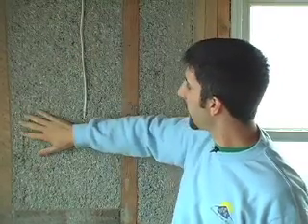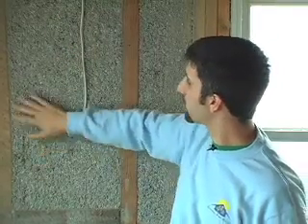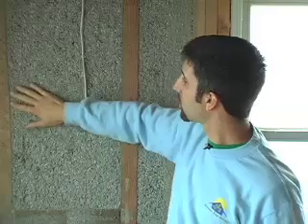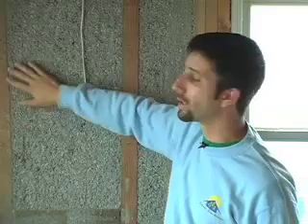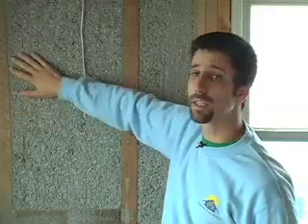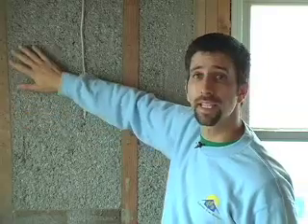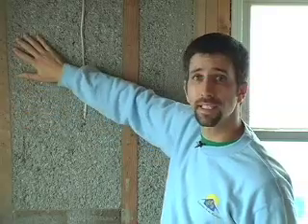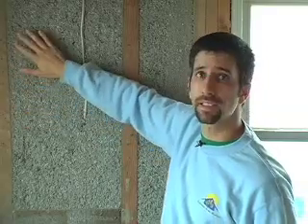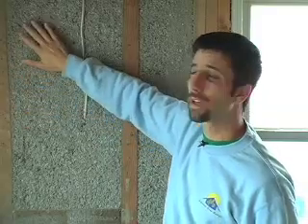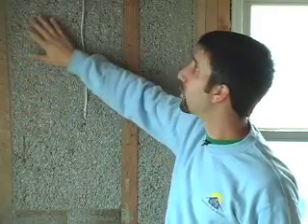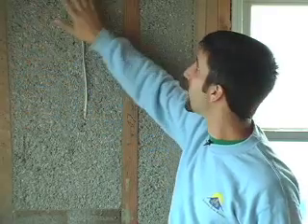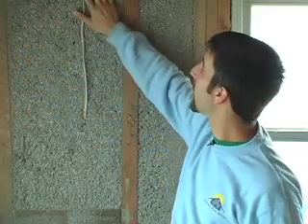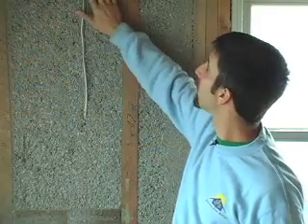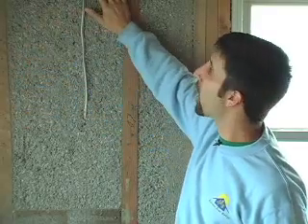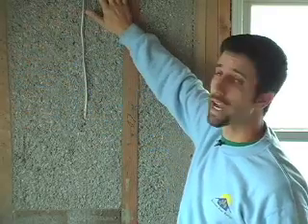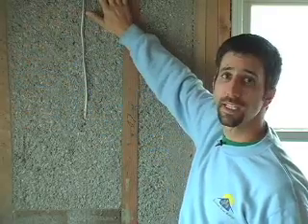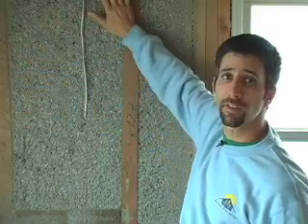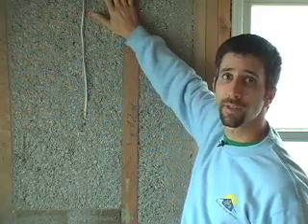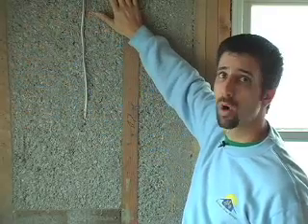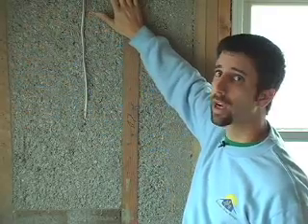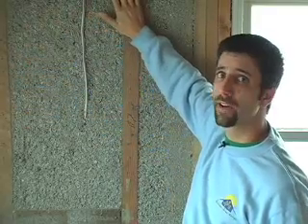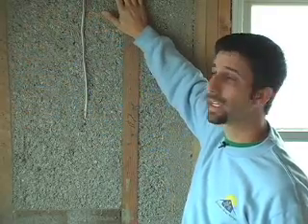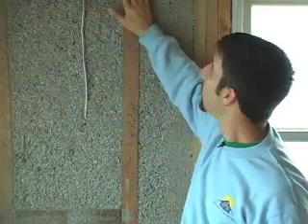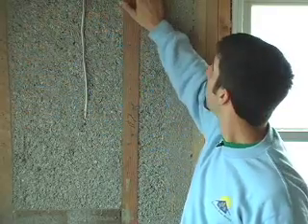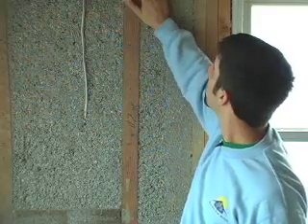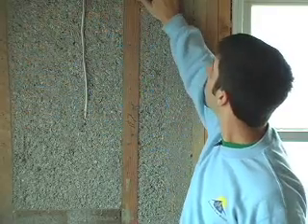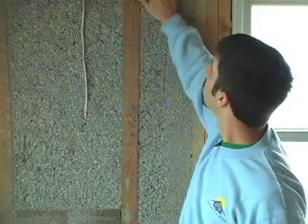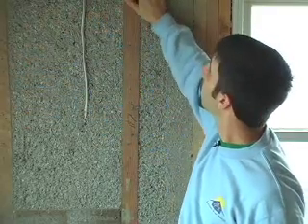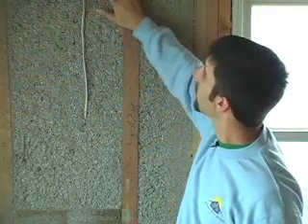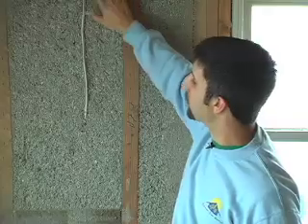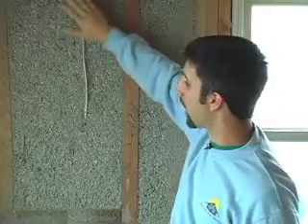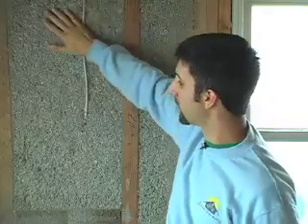We really like this final product. It's also a little dense — we're getting a nice R19 from this wall cavity. This is a really nice job.